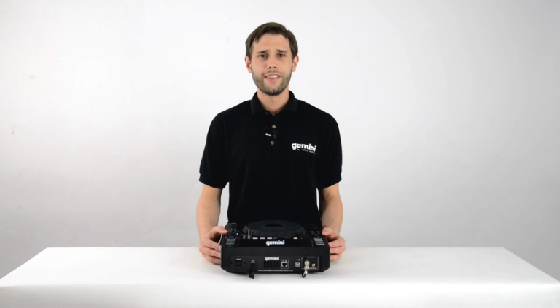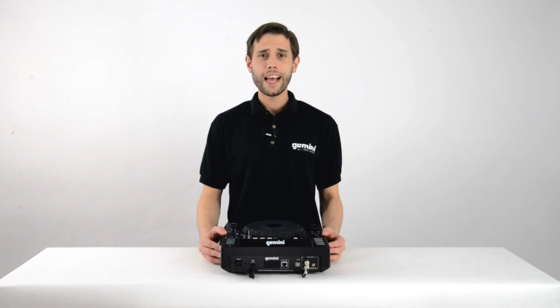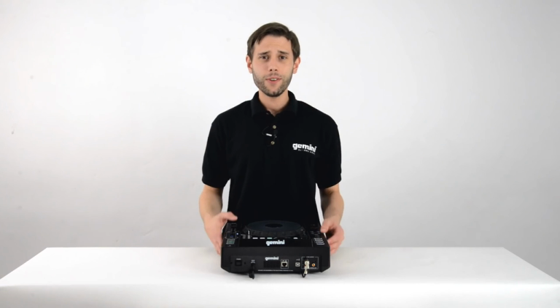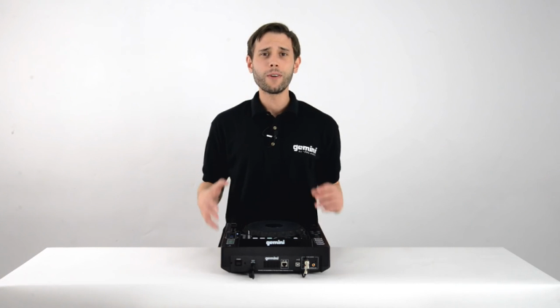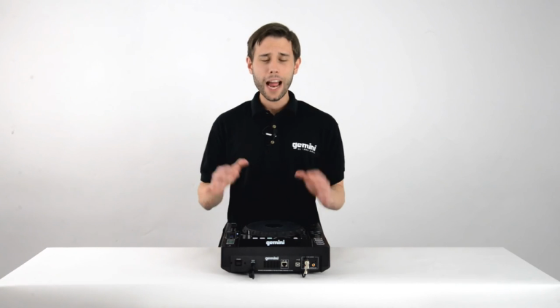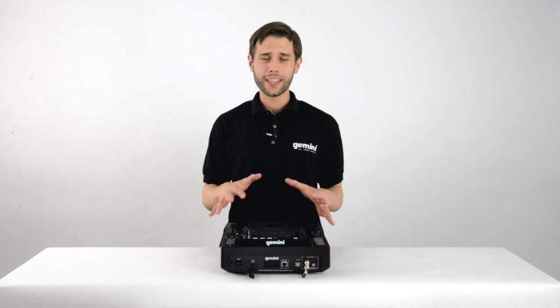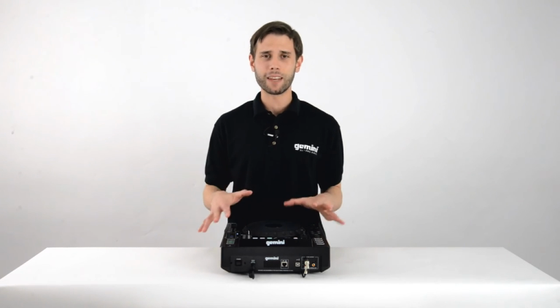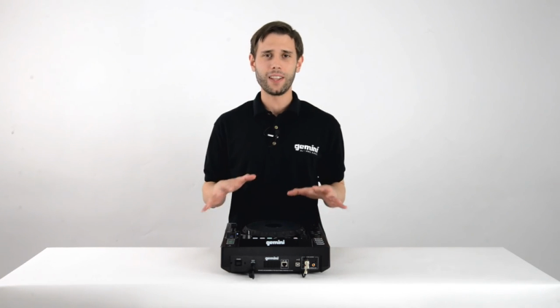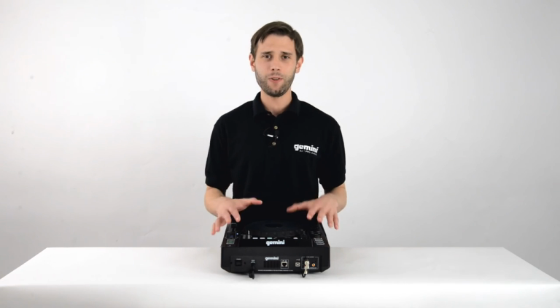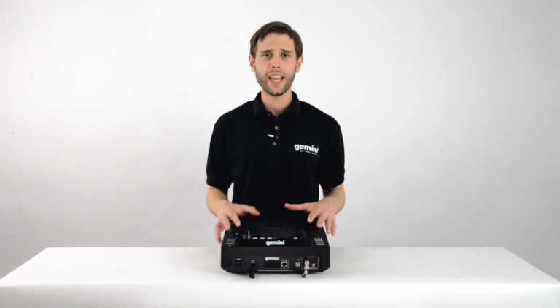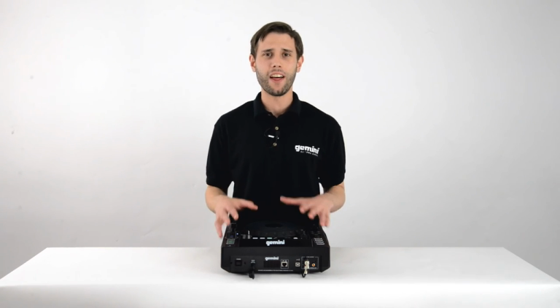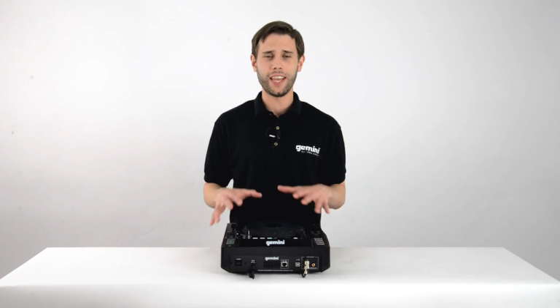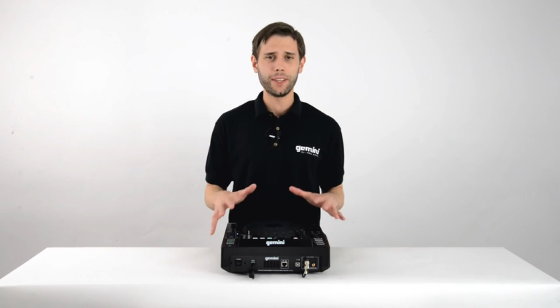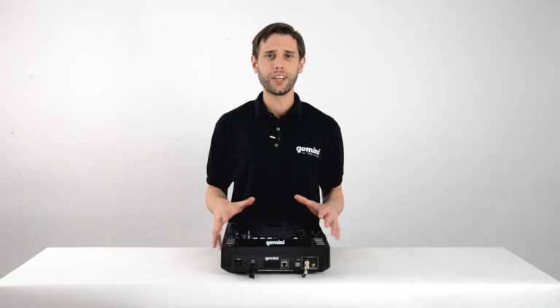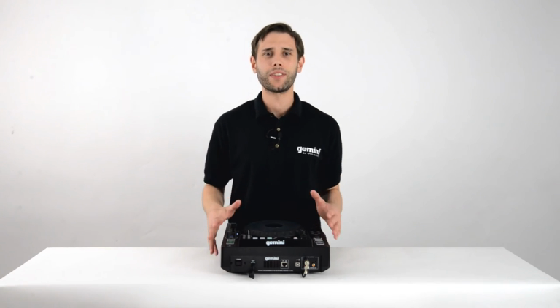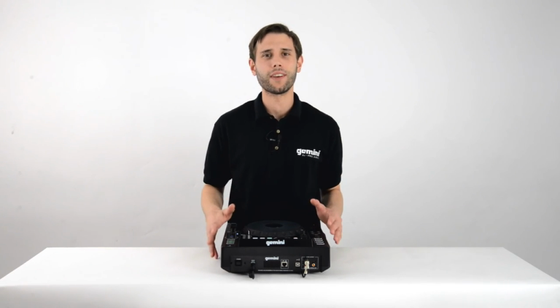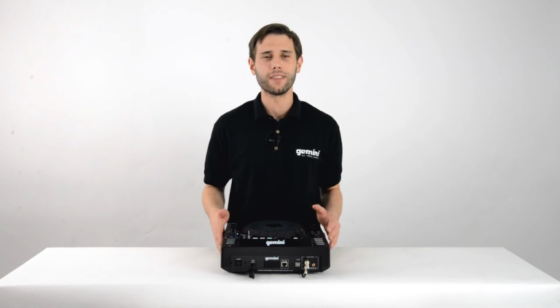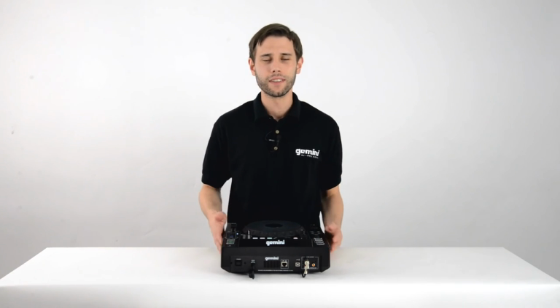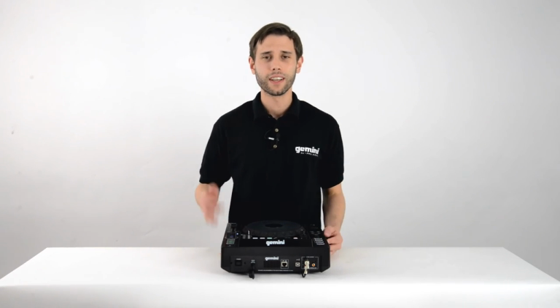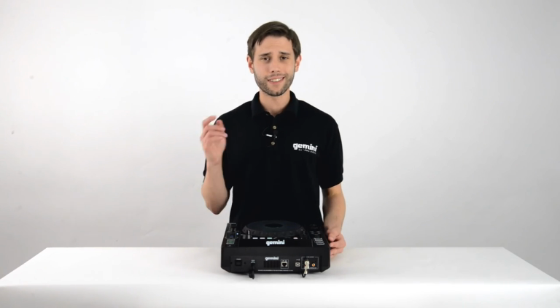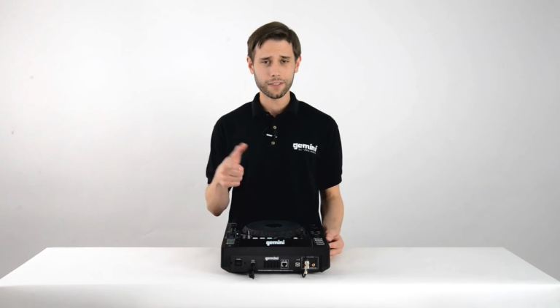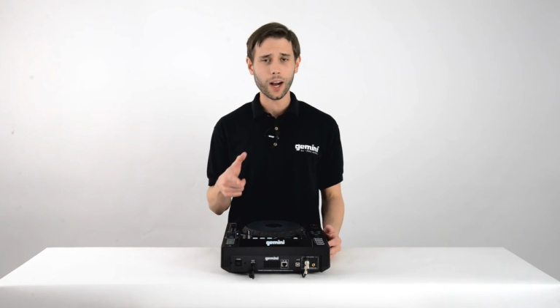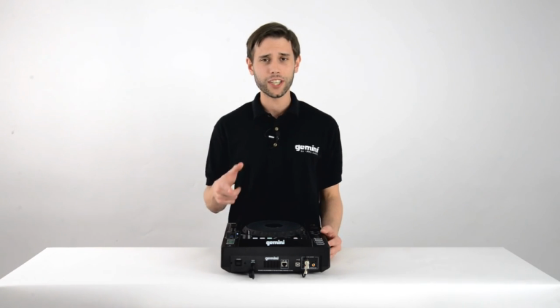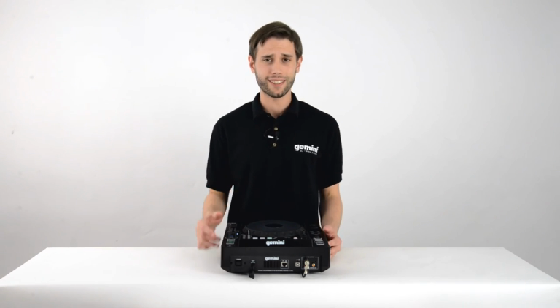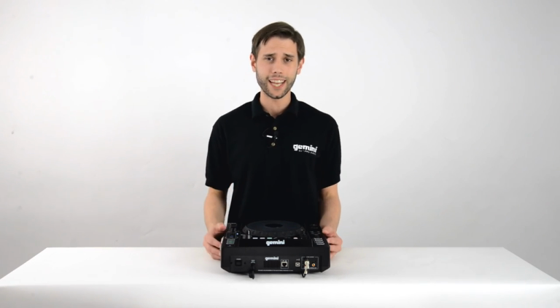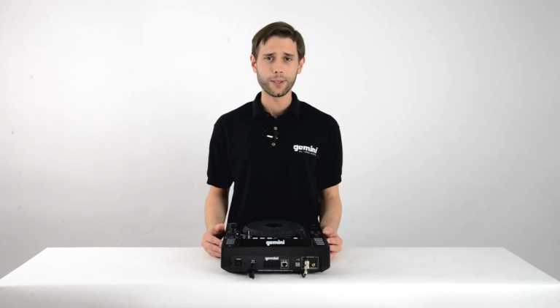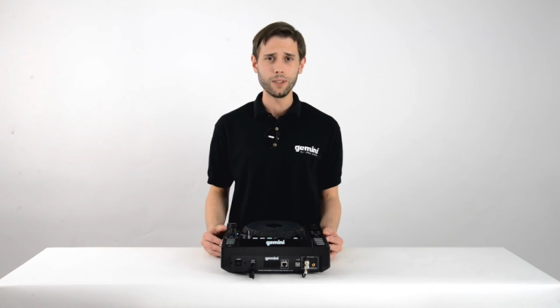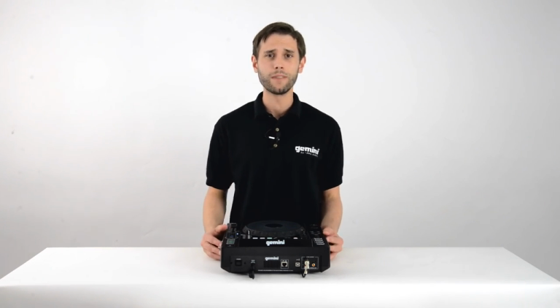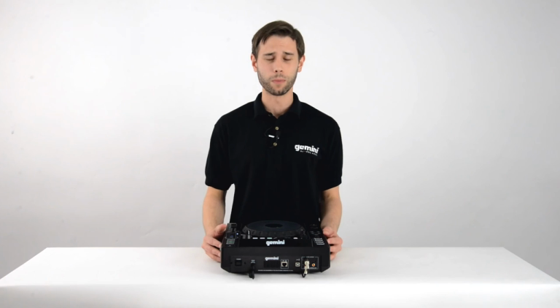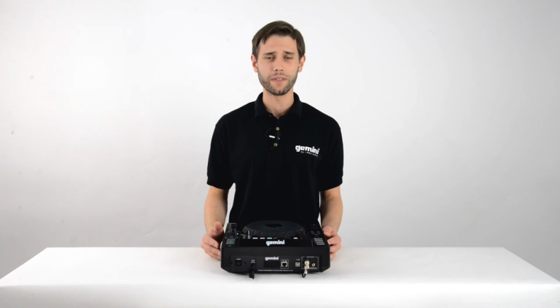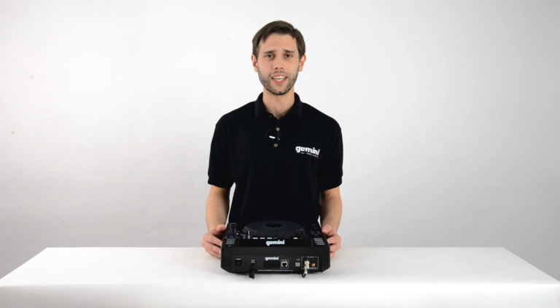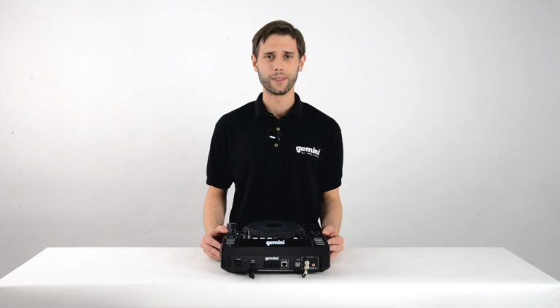Now you know everything about looping on the MDJ-1000. Thanks for watching and stay tuned for more videos.